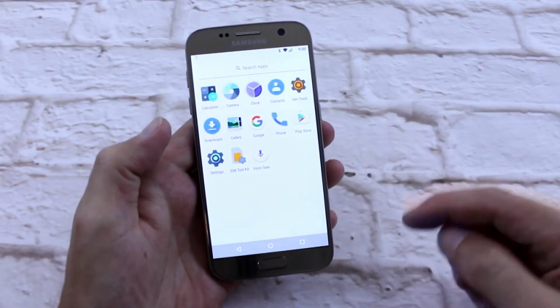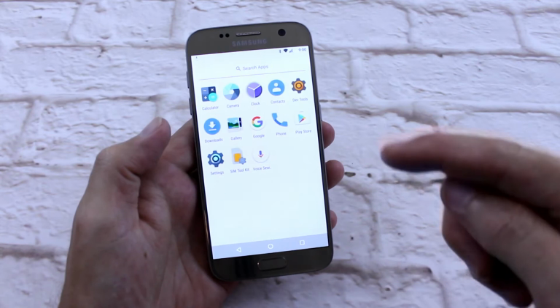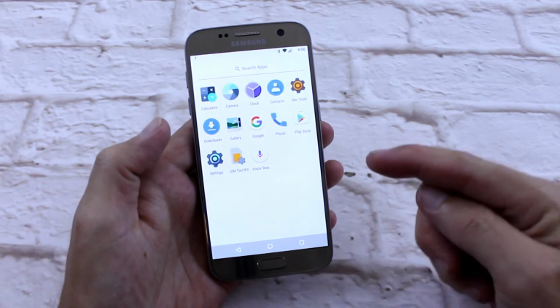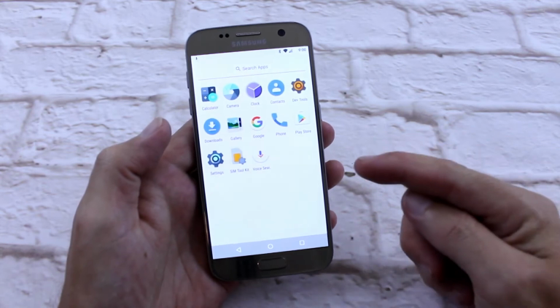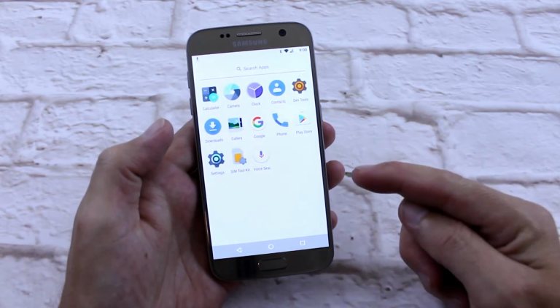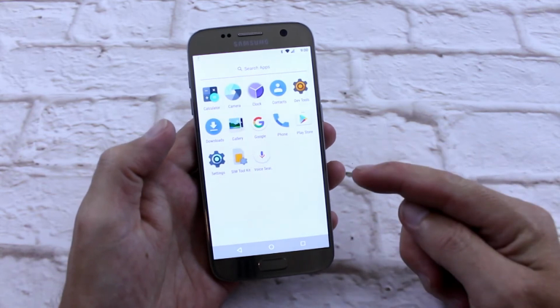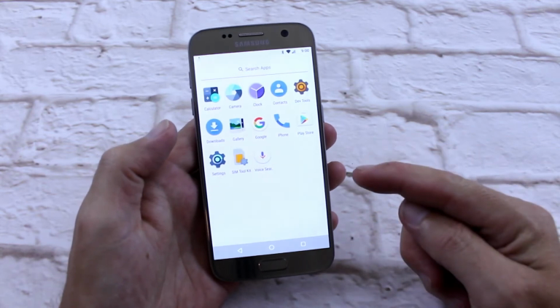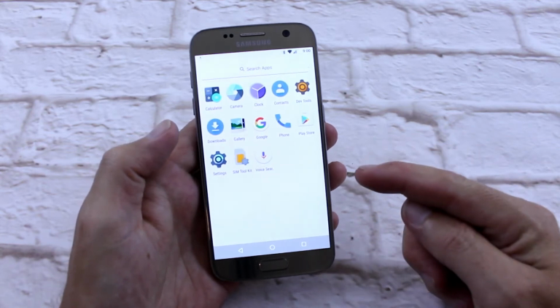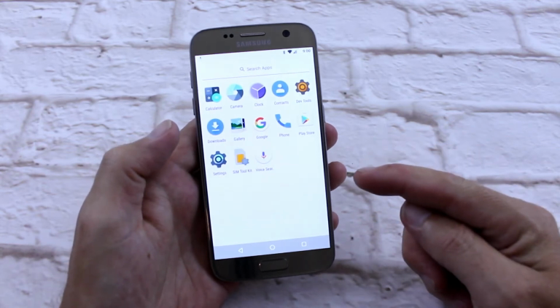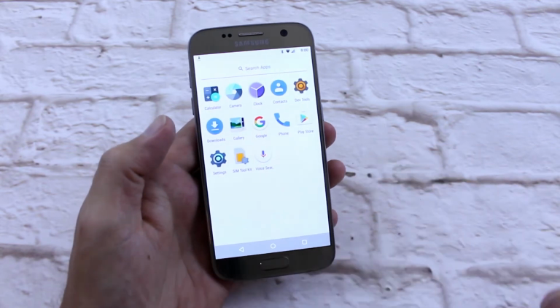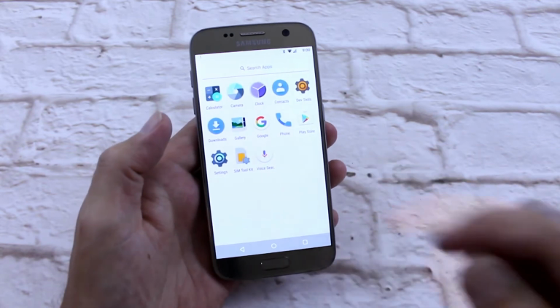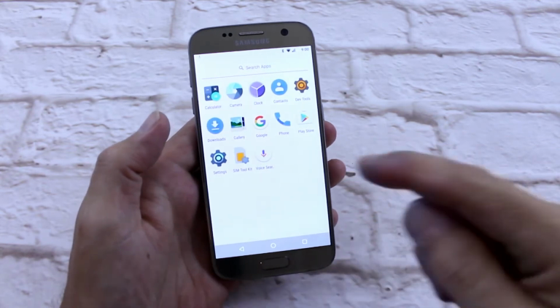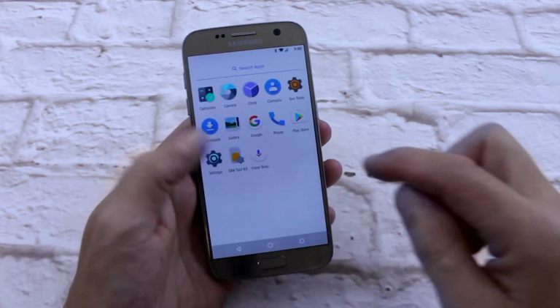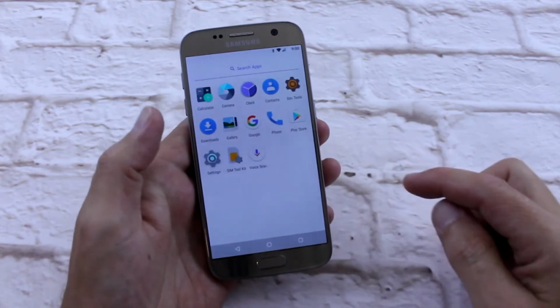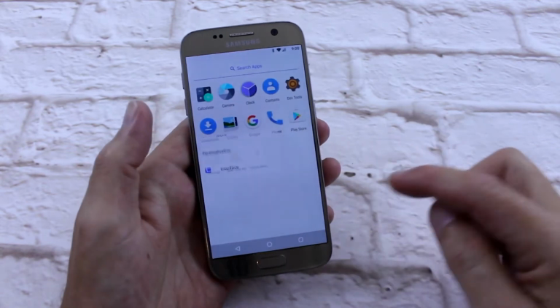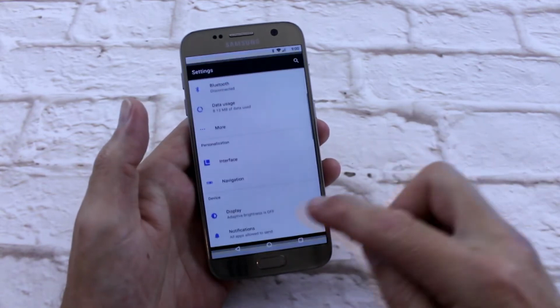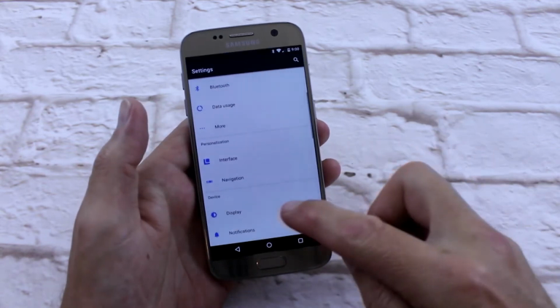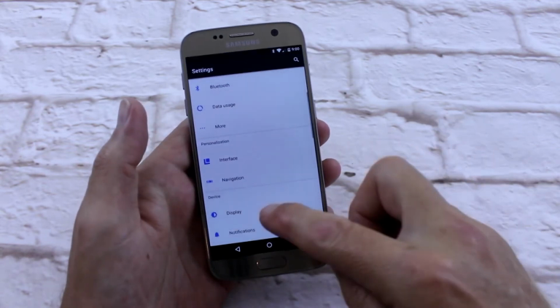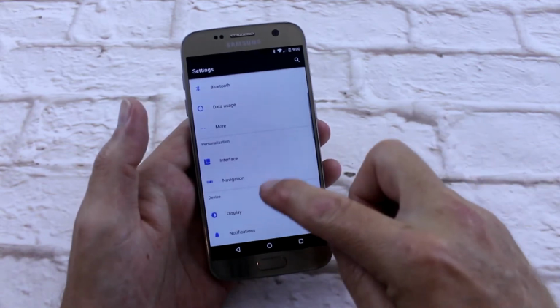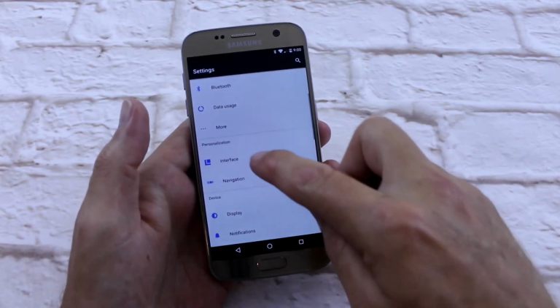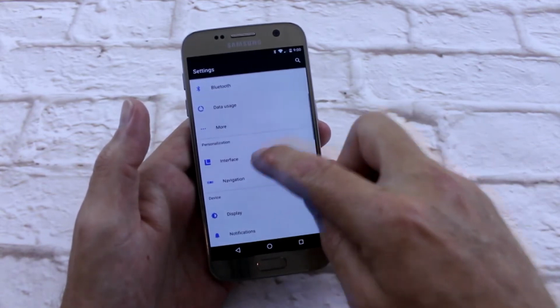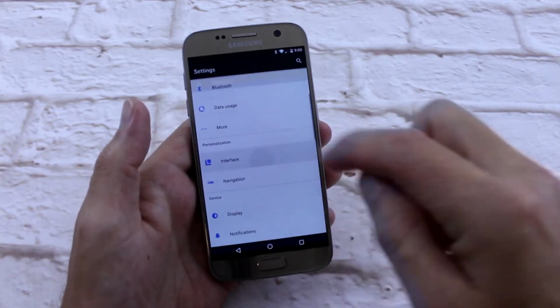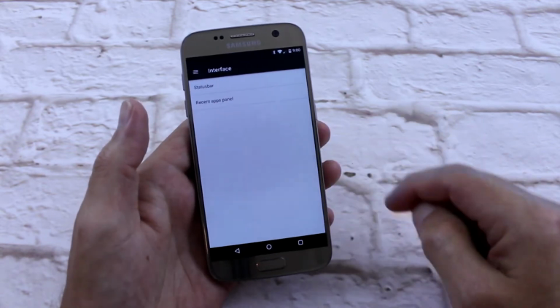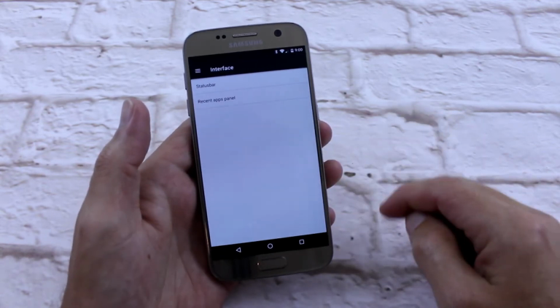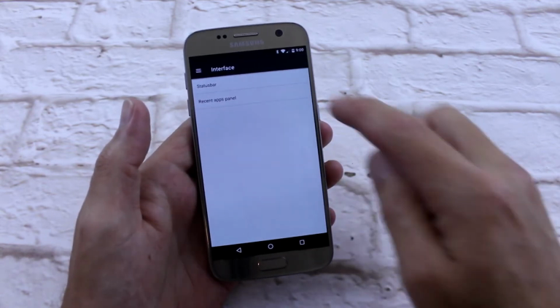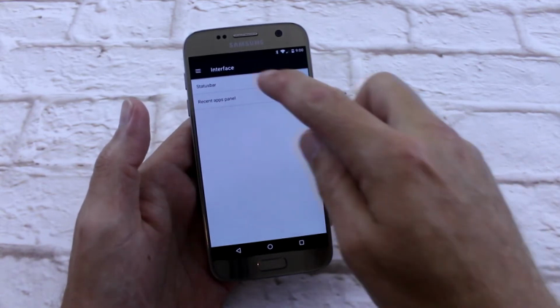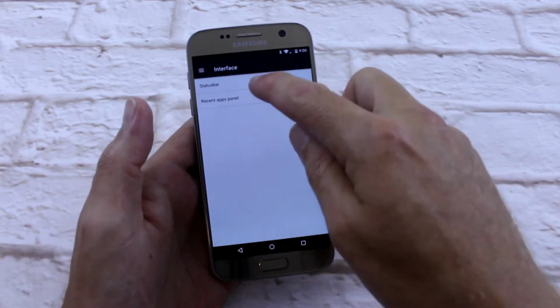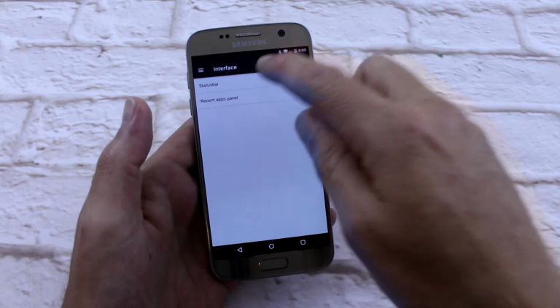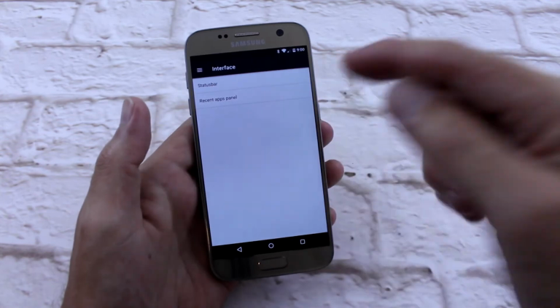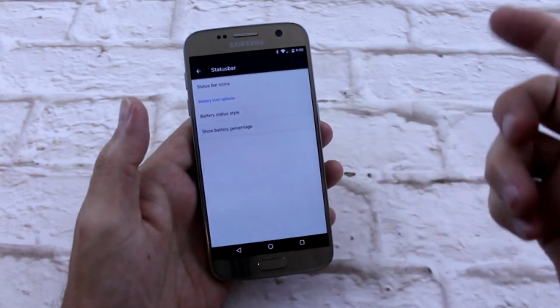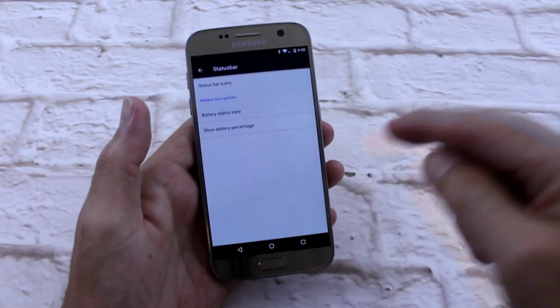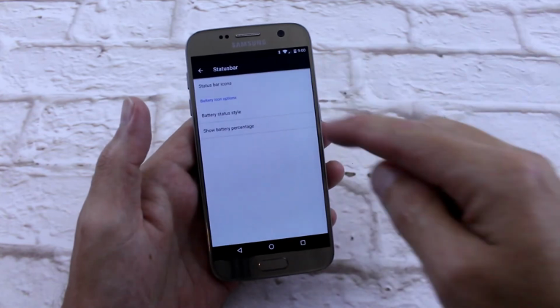A few glitches here and there, but definitely a ROM I'm happy with — daily driver material. Get amongst it.